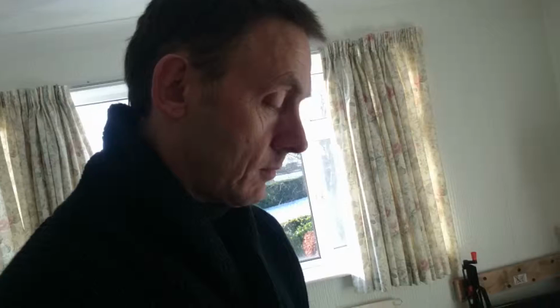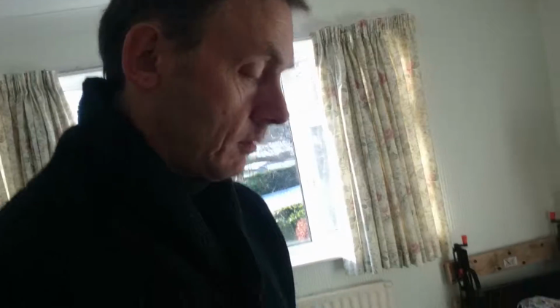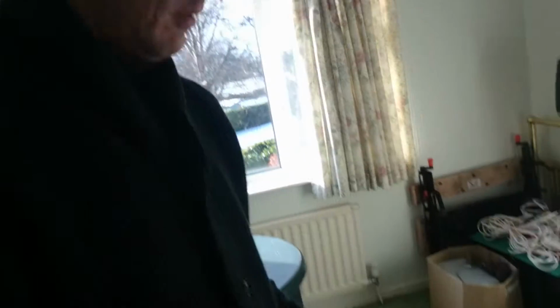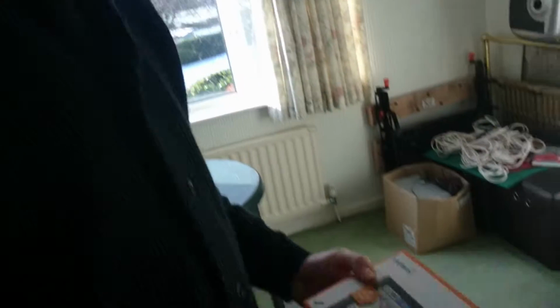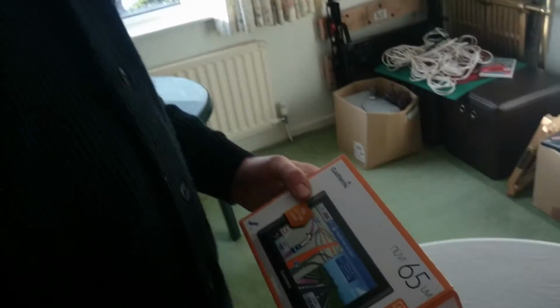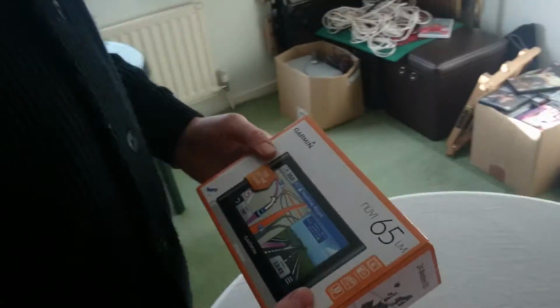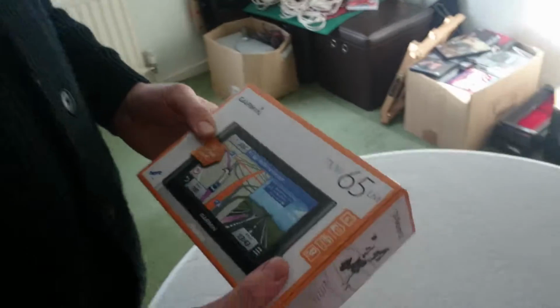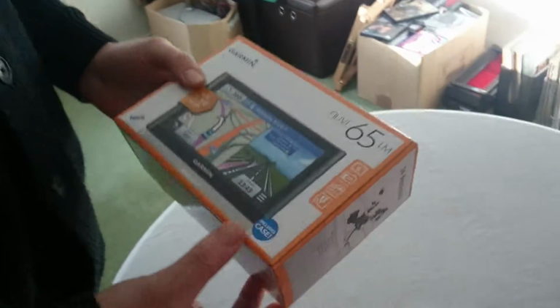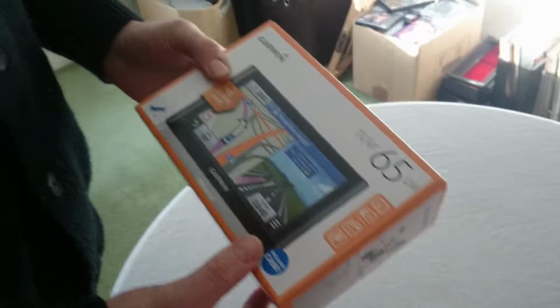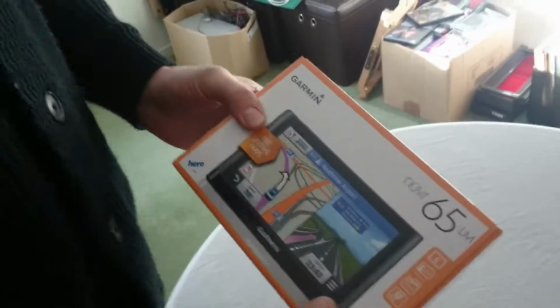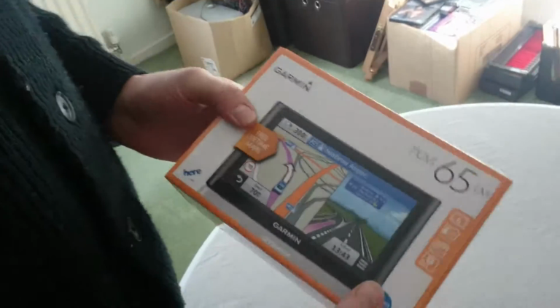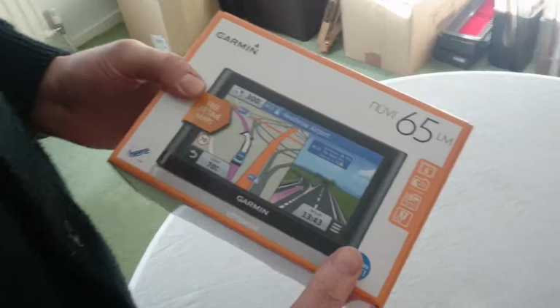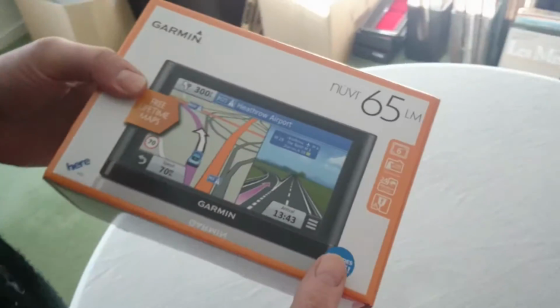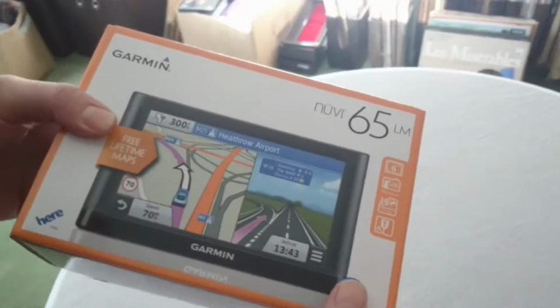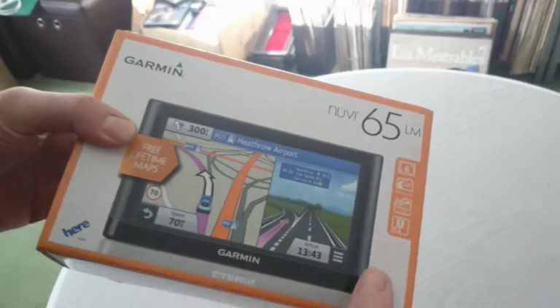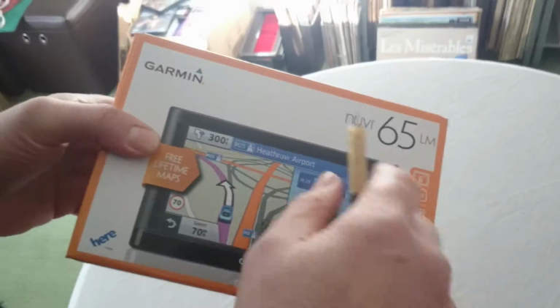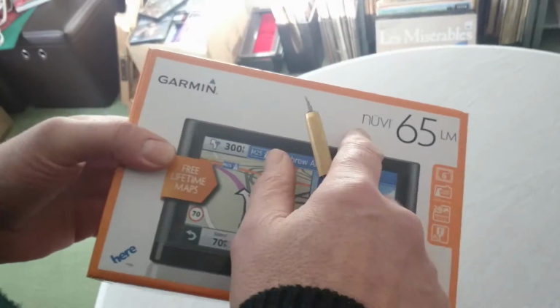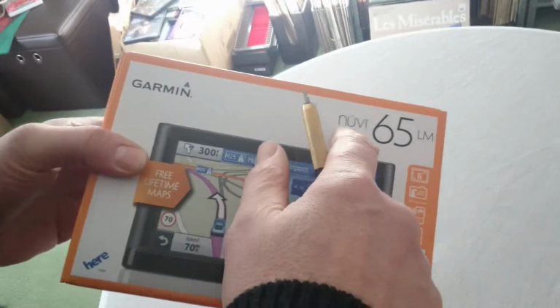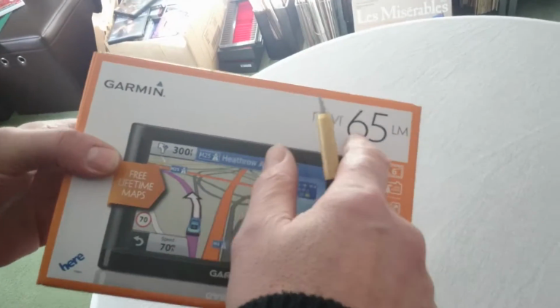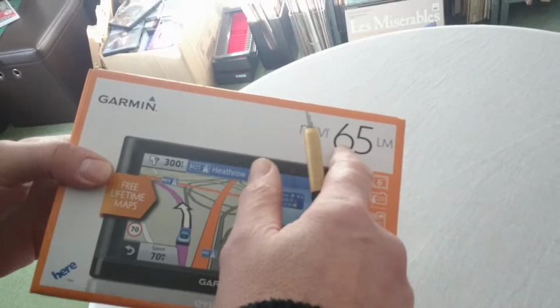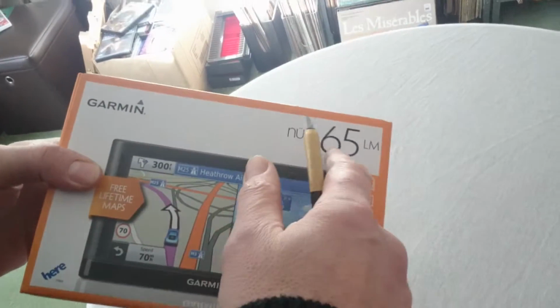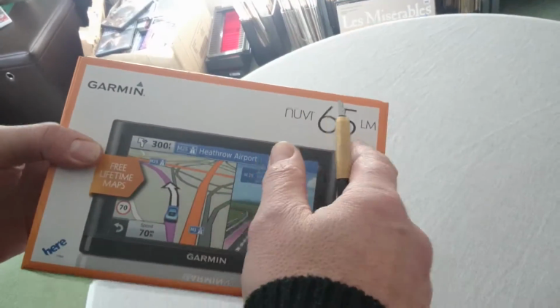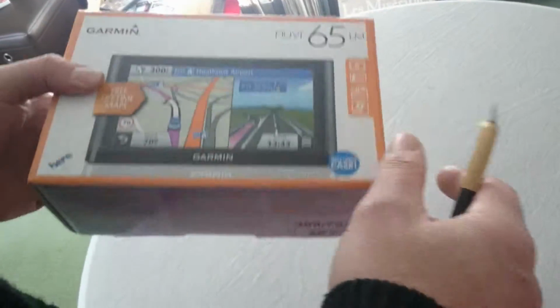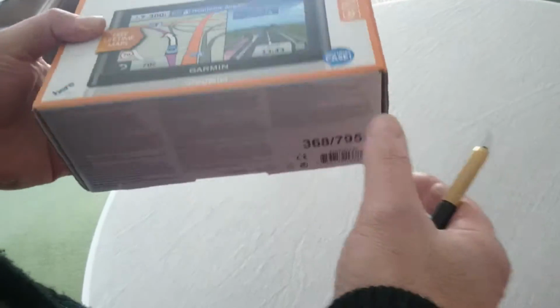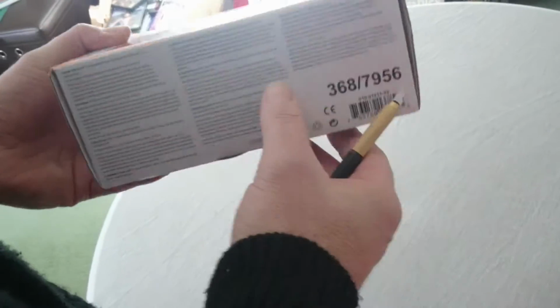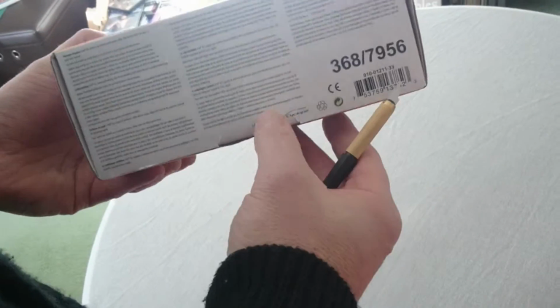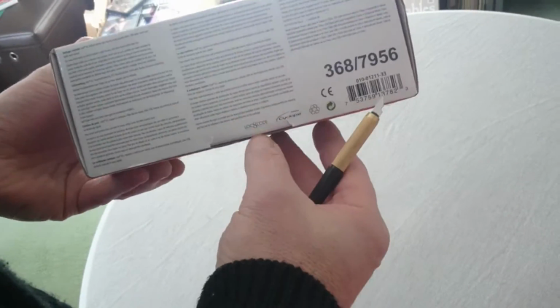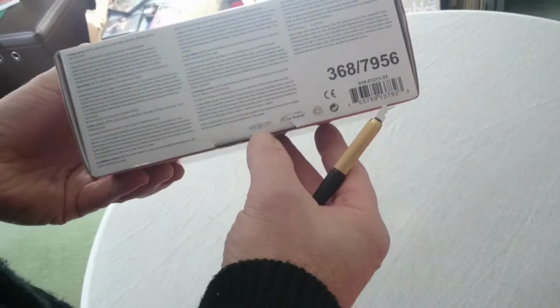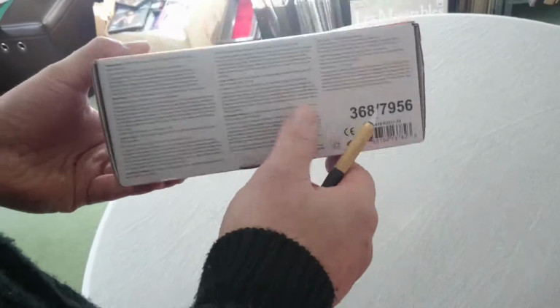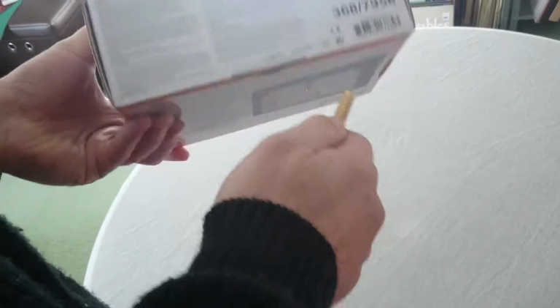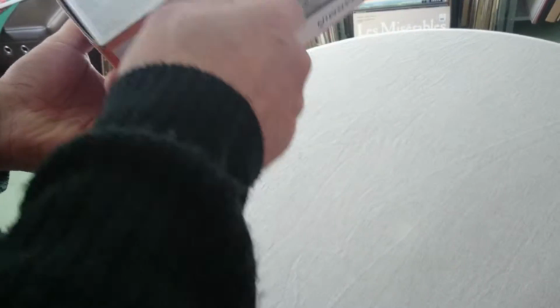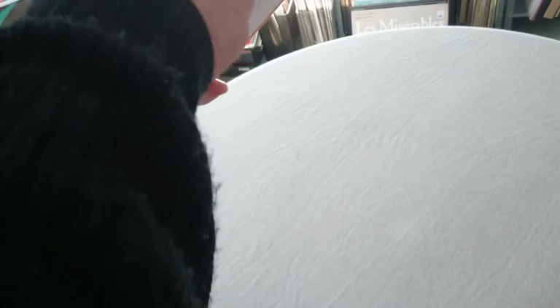Hi, this is the unboxing of the Garmin Nuvi 65LM 6 Inch.